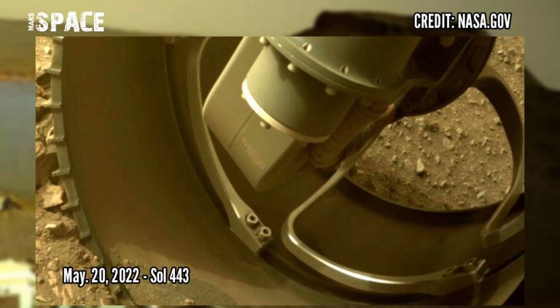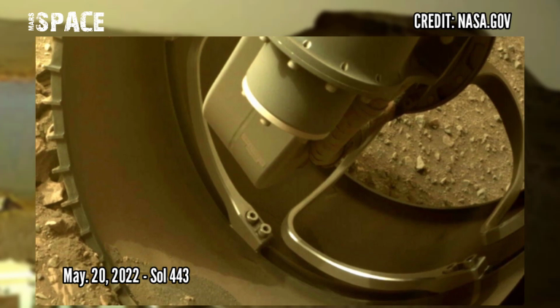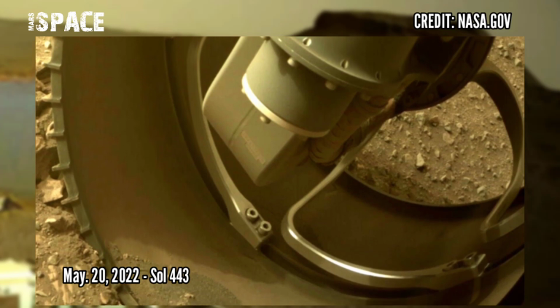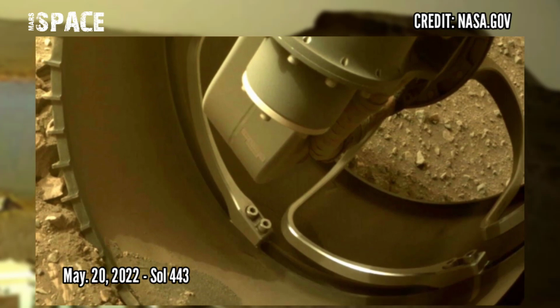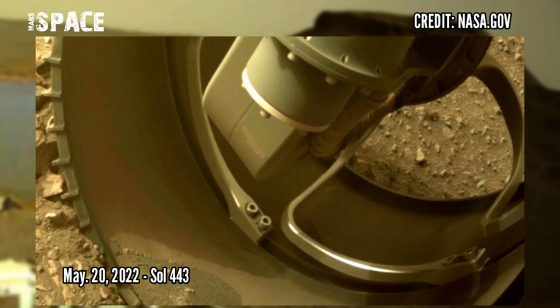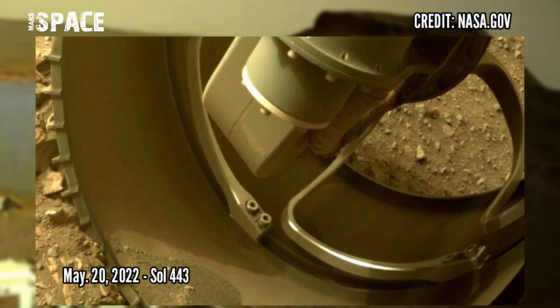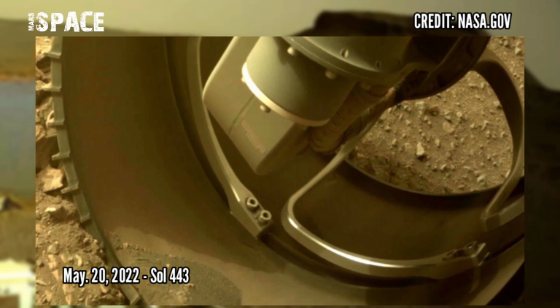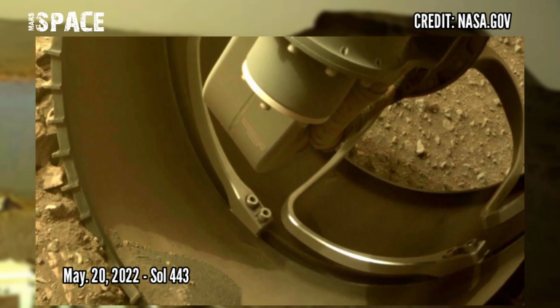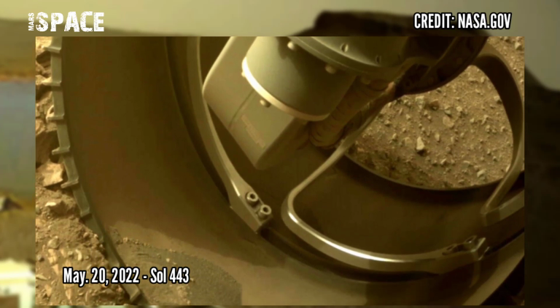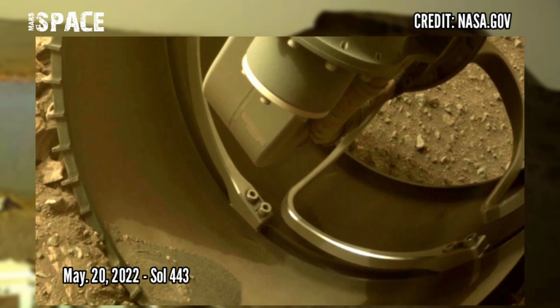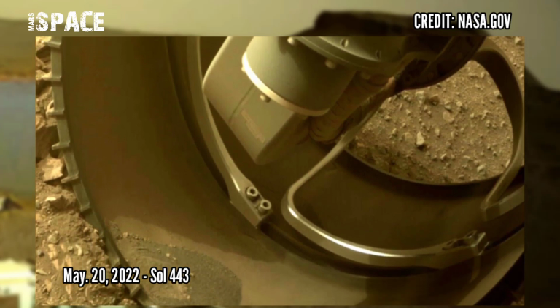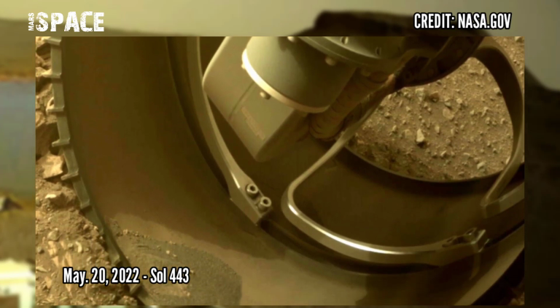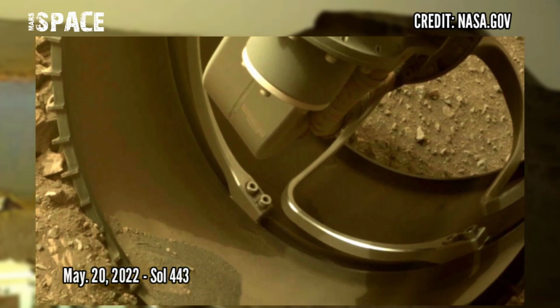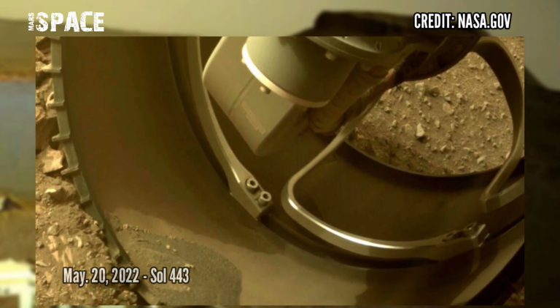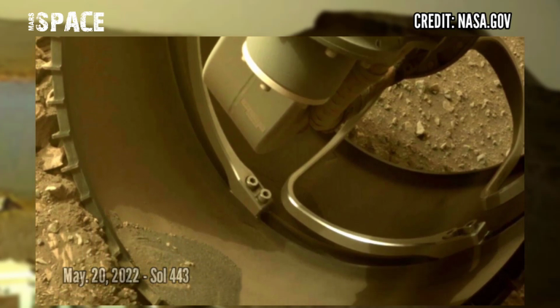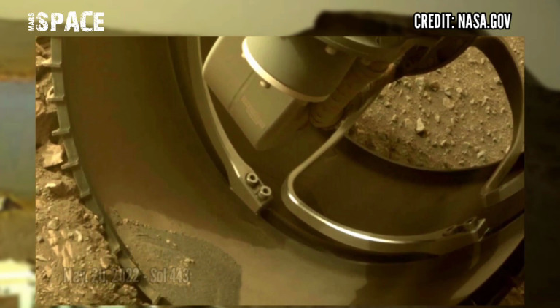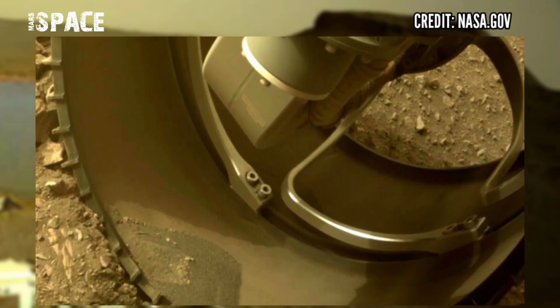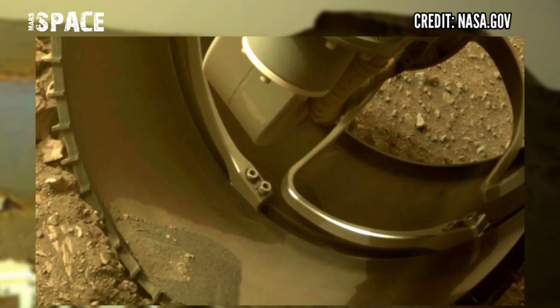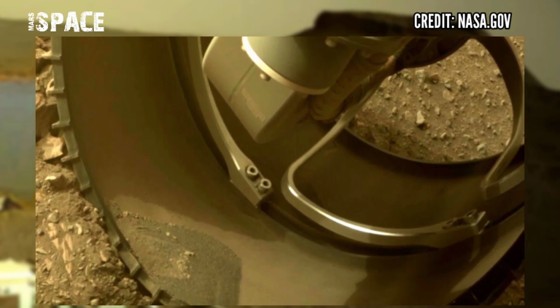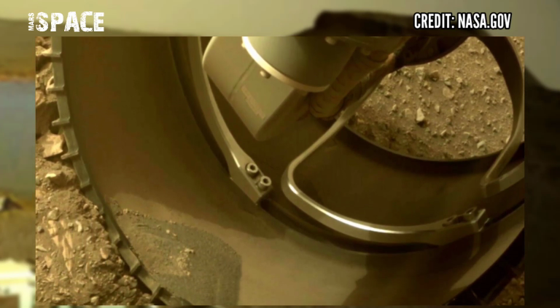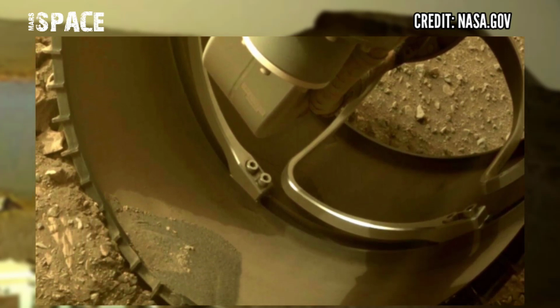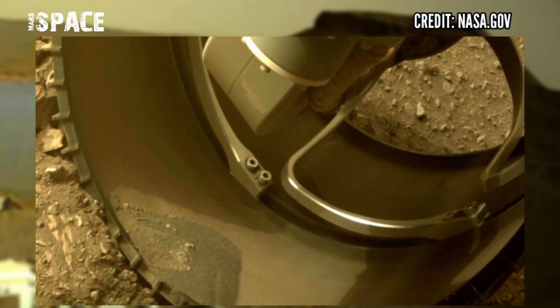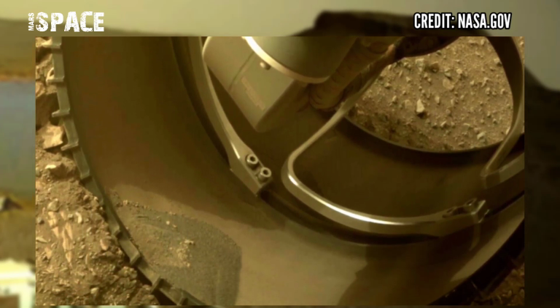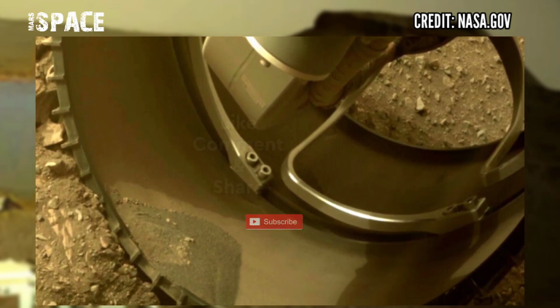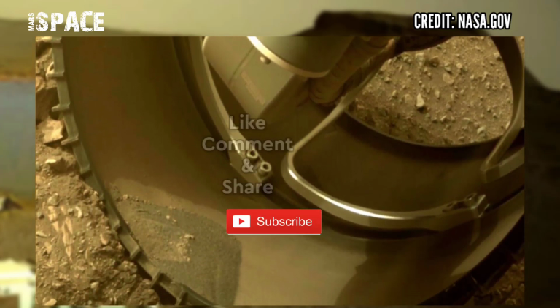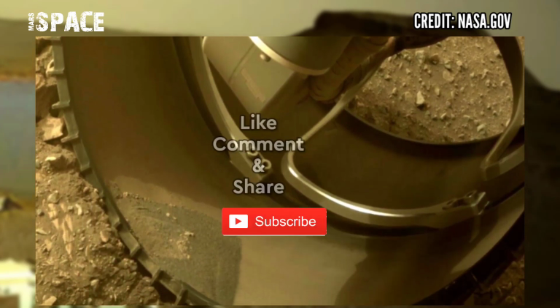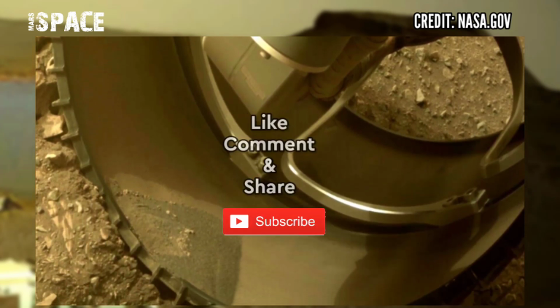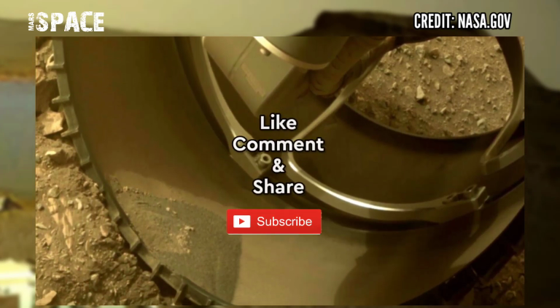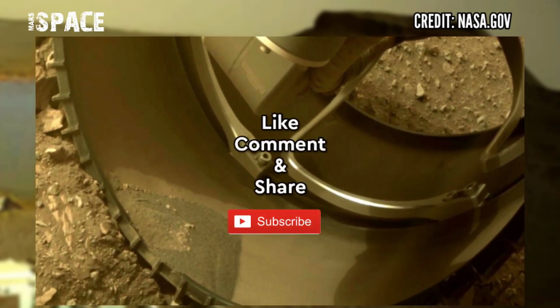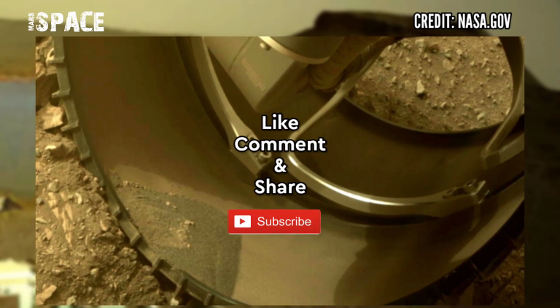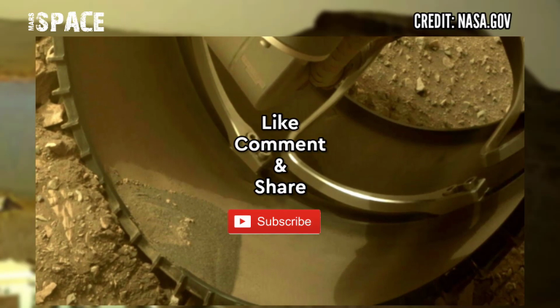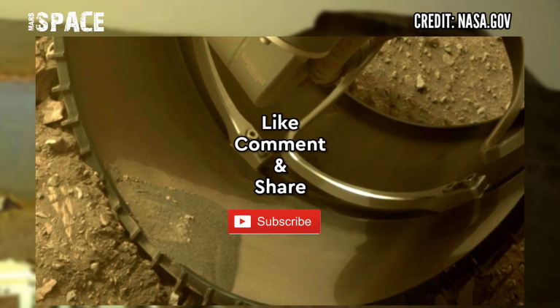If you like my video, hit thumbs up and don't forget to share with your friends. Thanks for watching.